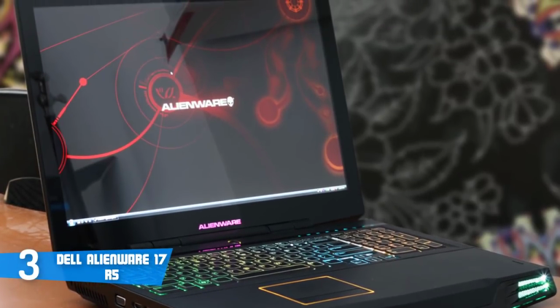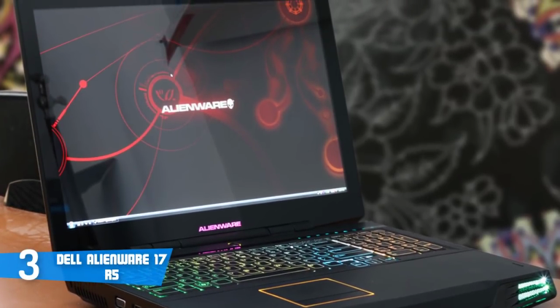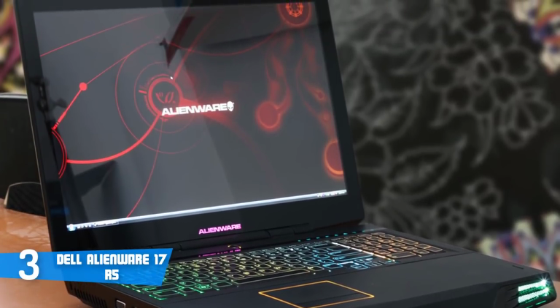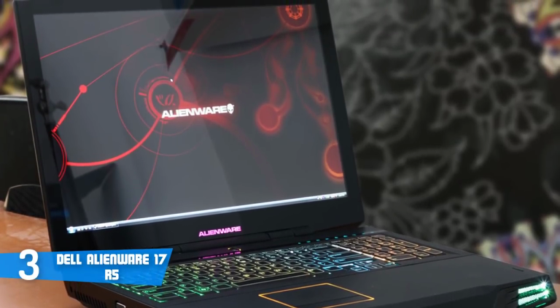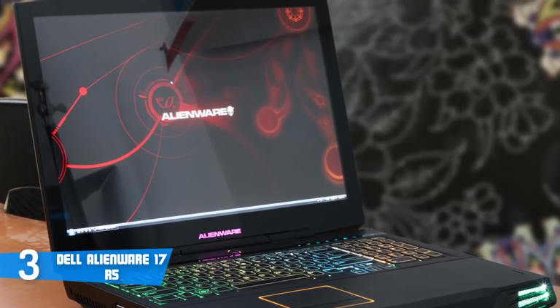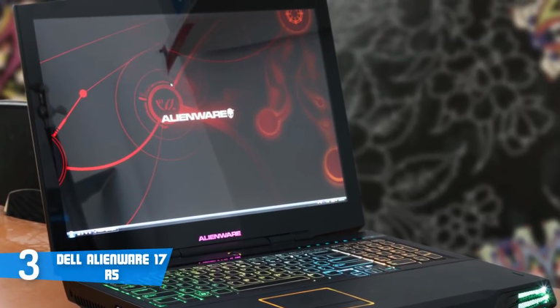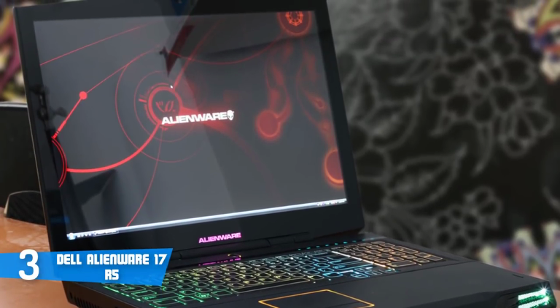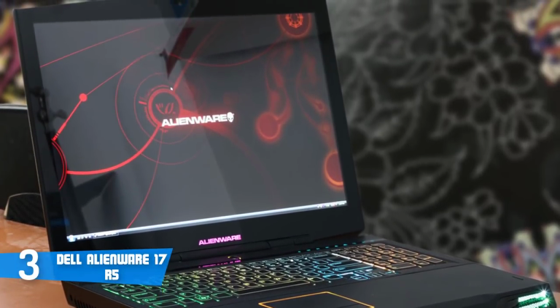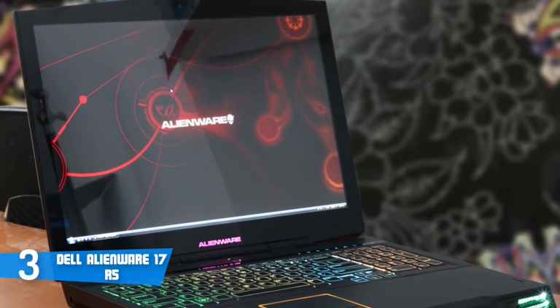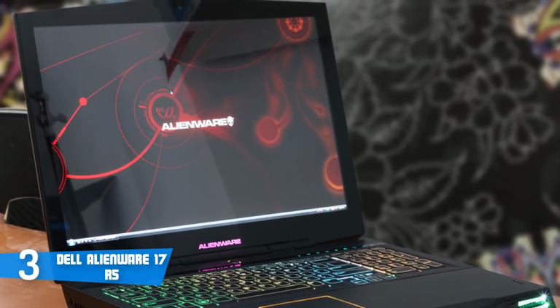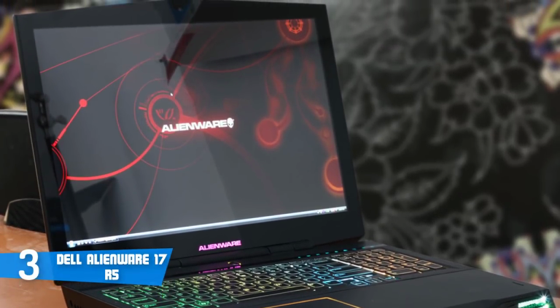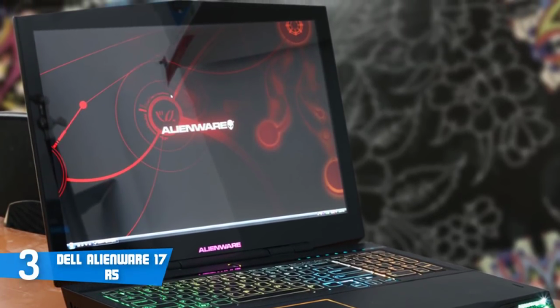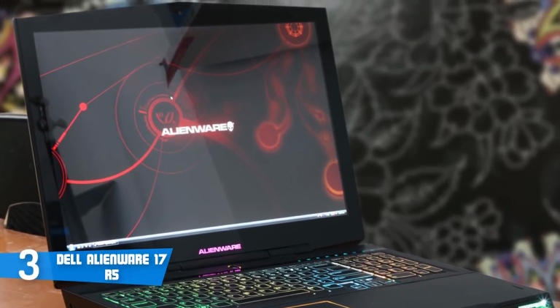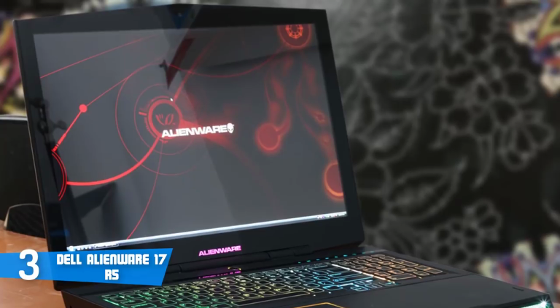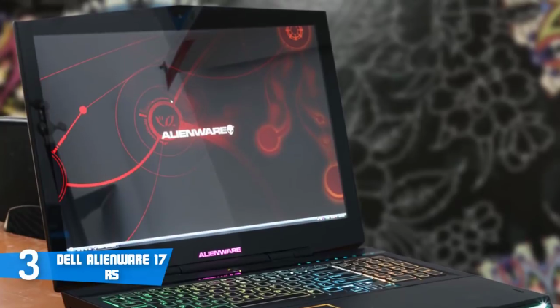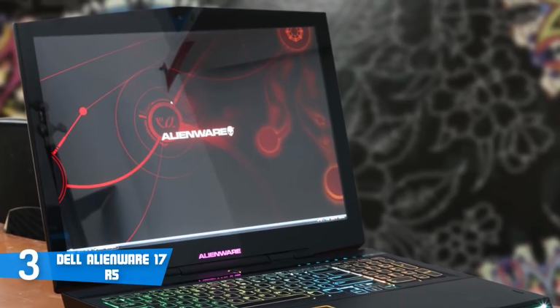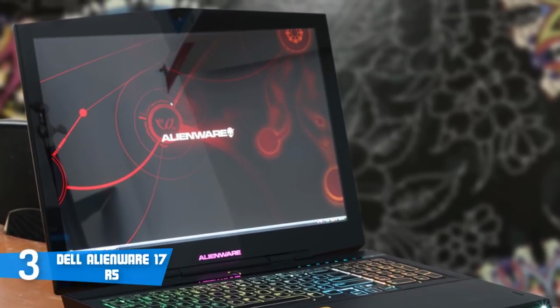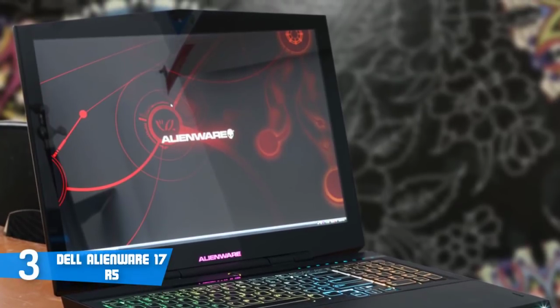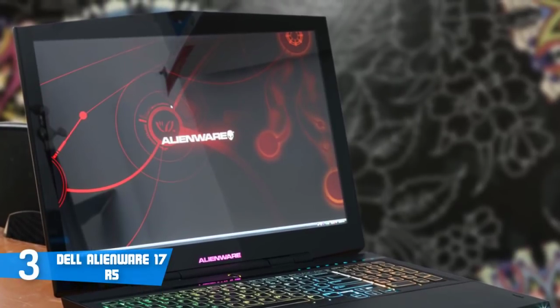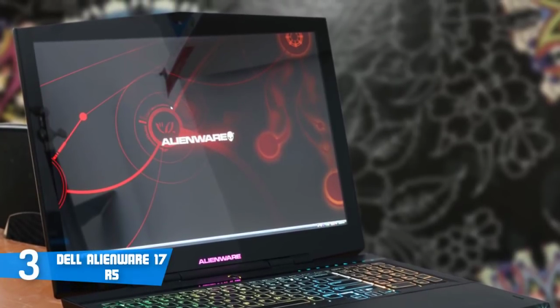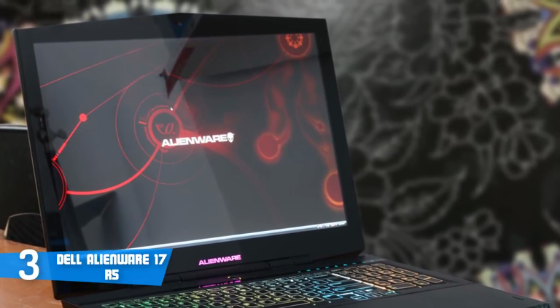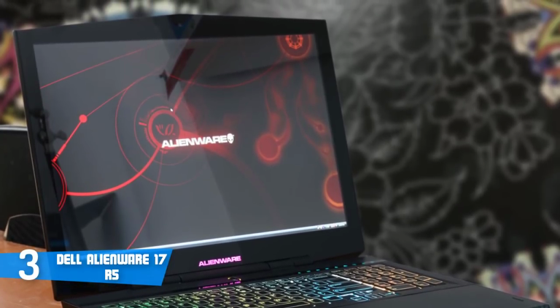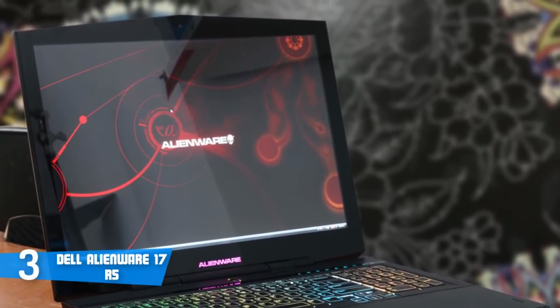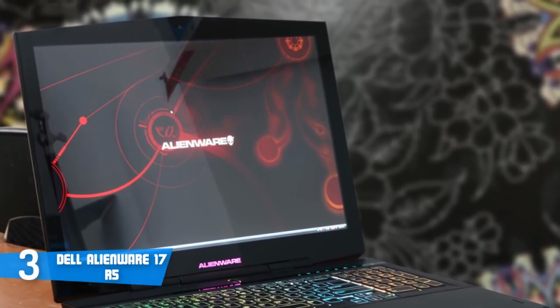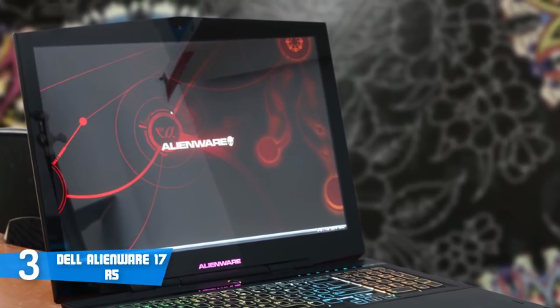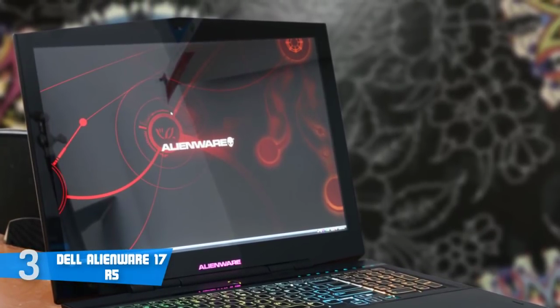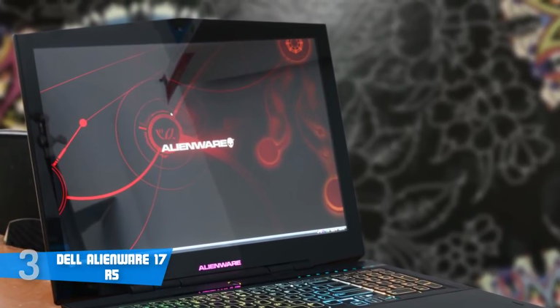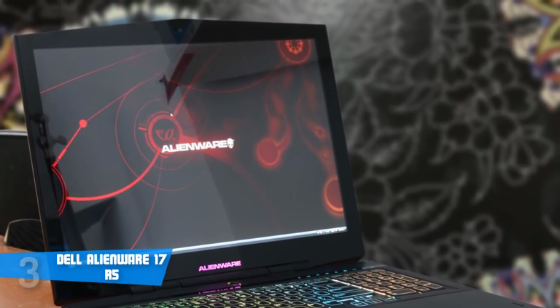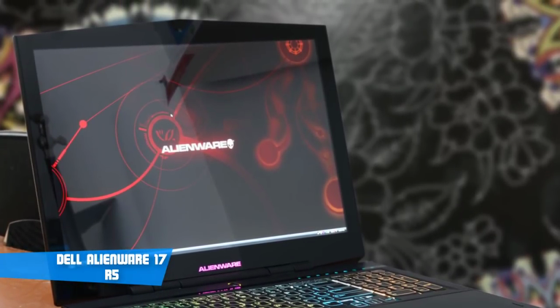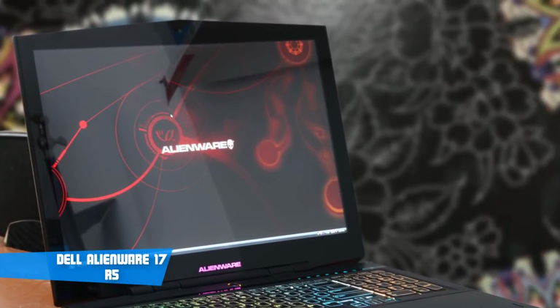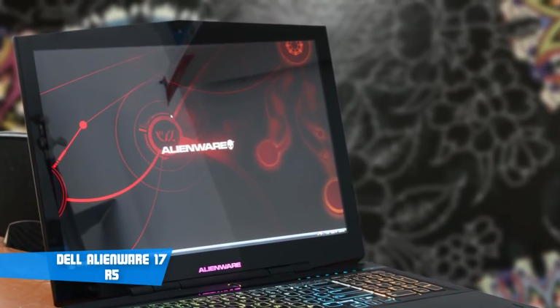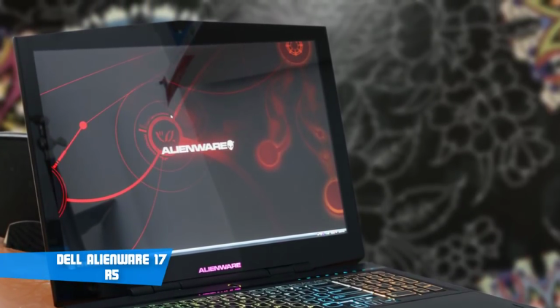Overall, if you take into consideration price and performance, the Dell Alienware 17 R5 could be your best choice.